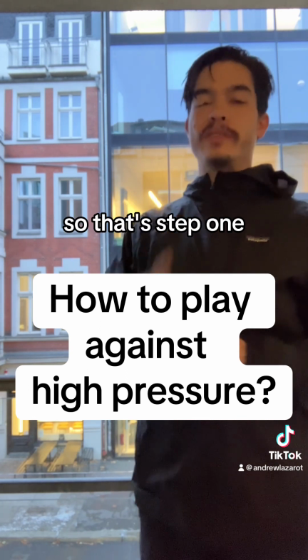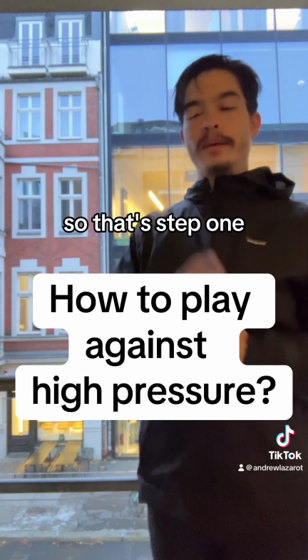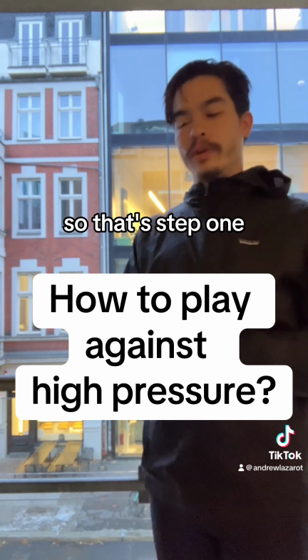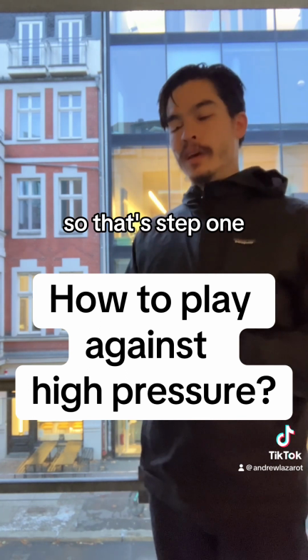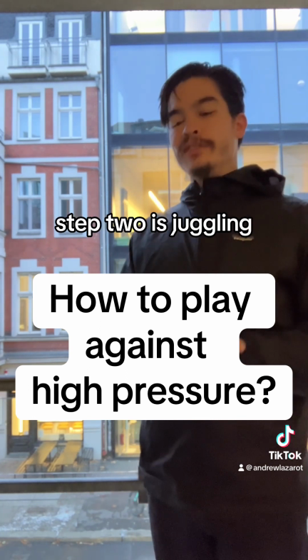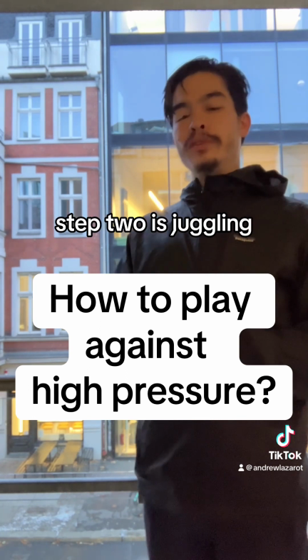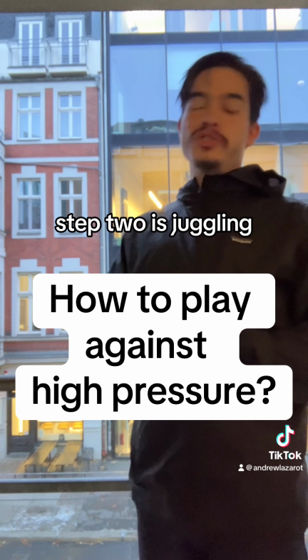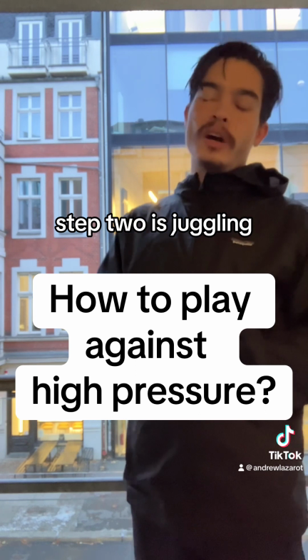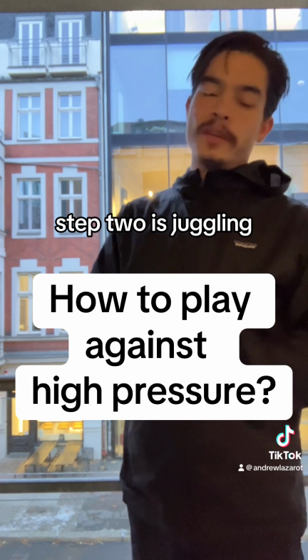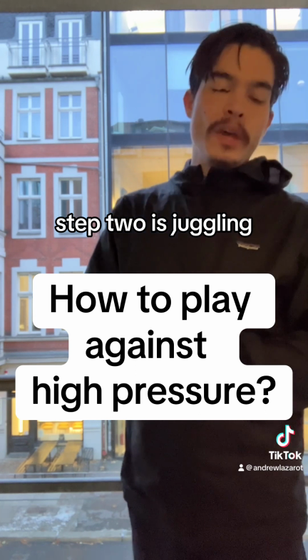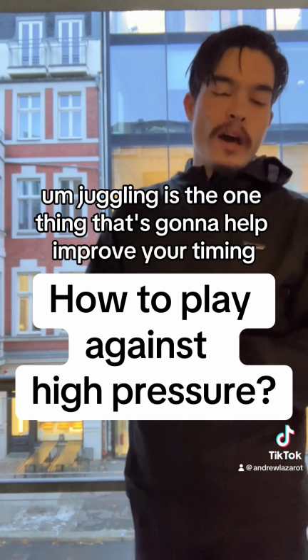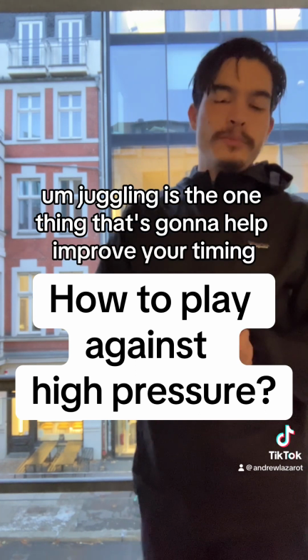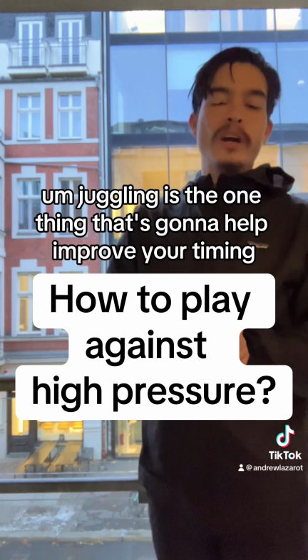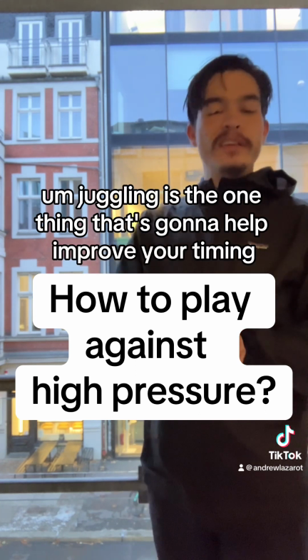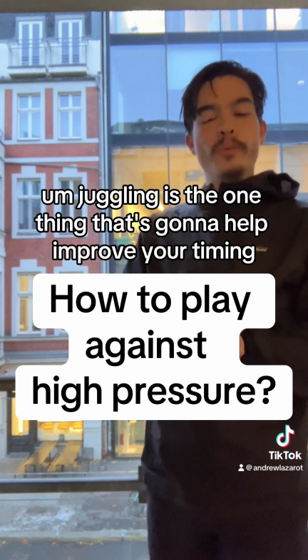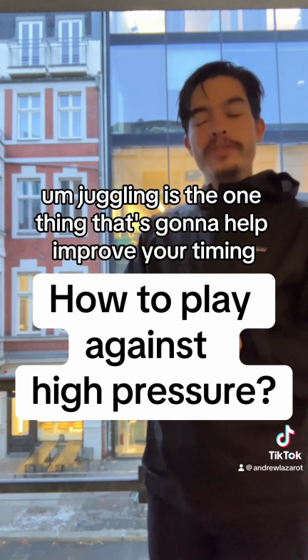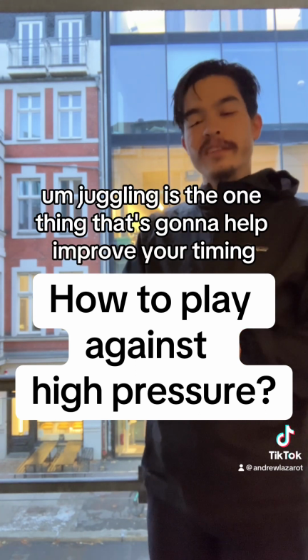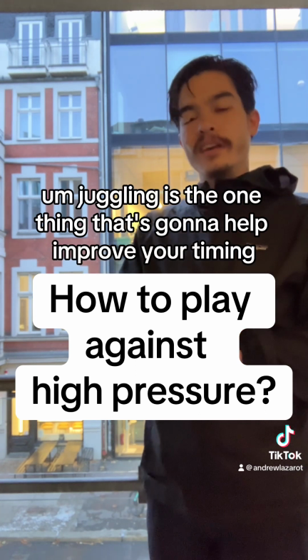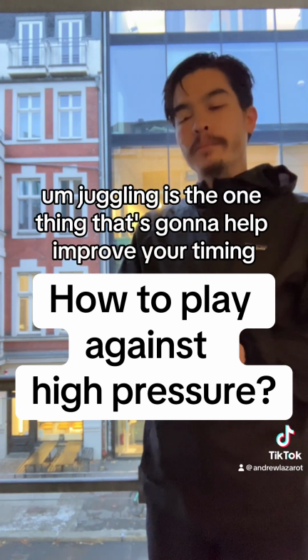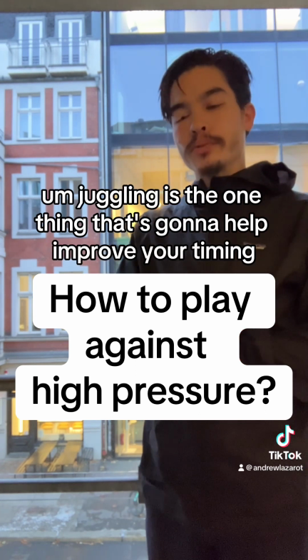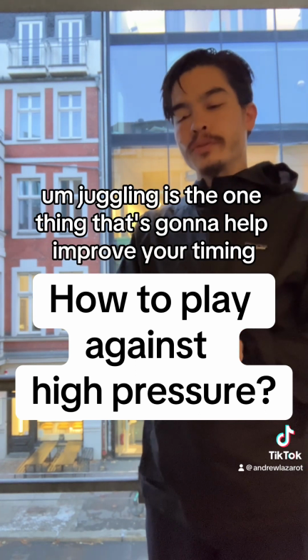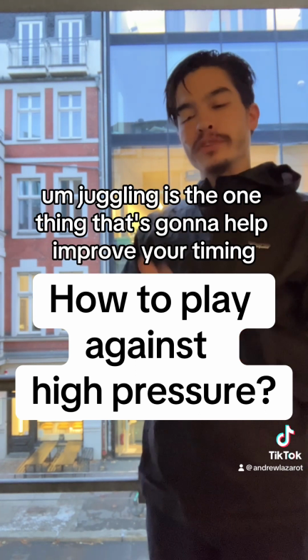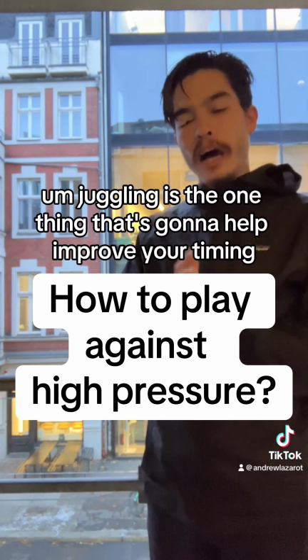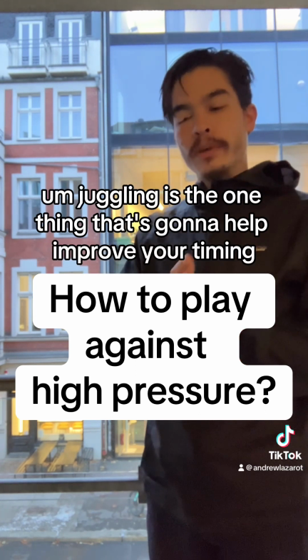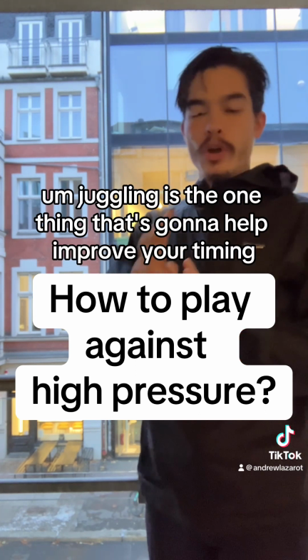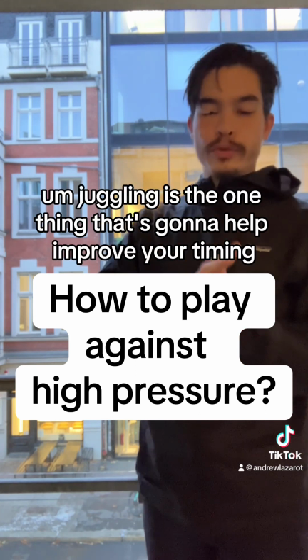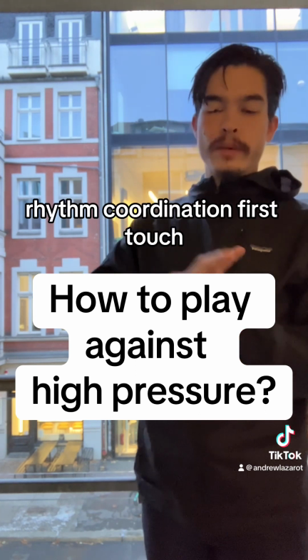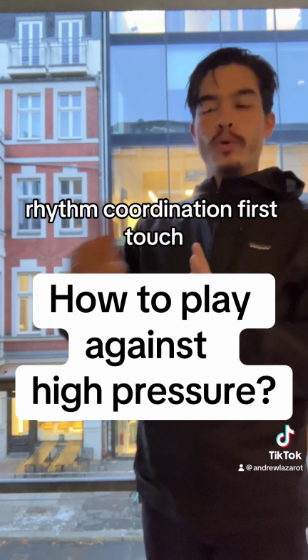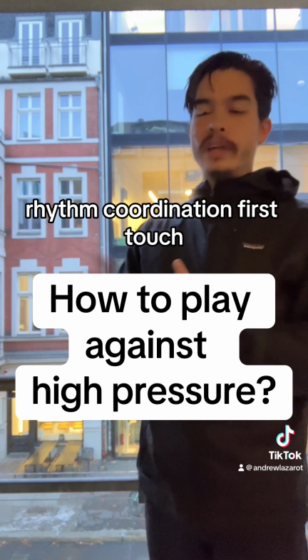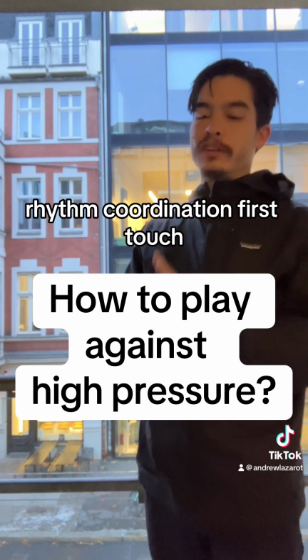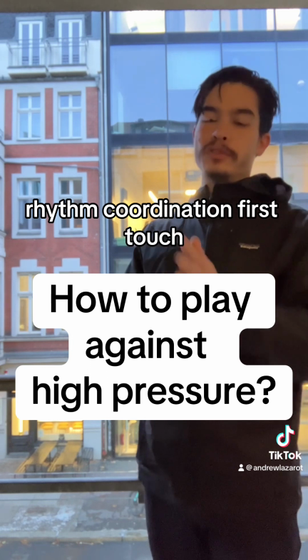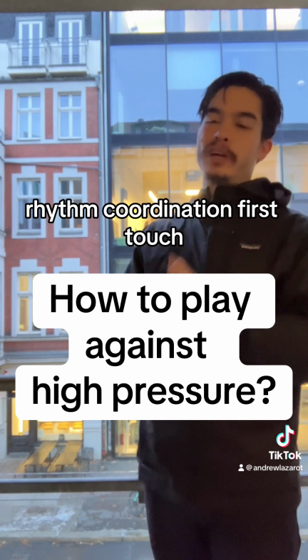So that's step one. Step two is juggling. Juggling is the one thing that's going to help improve your timing, rhythm, coordination, and first touch.